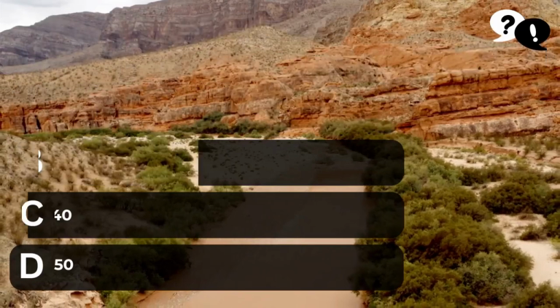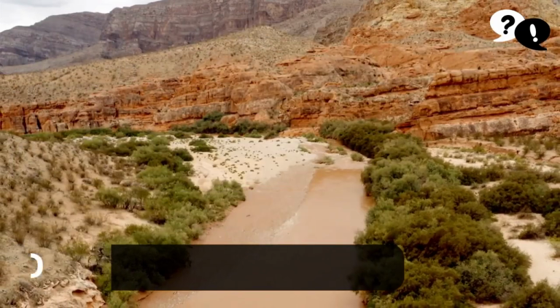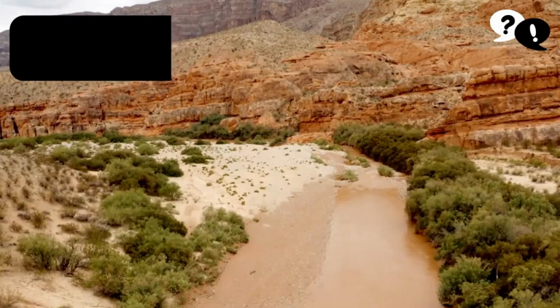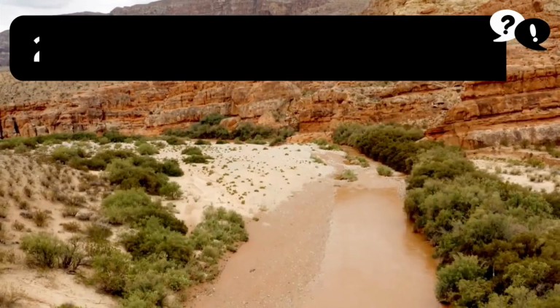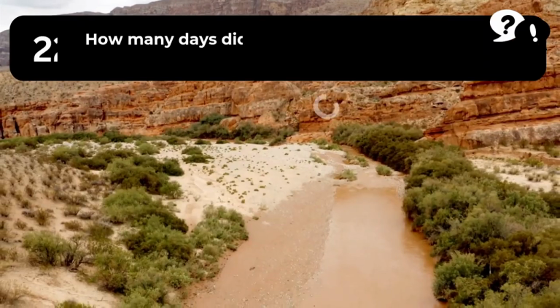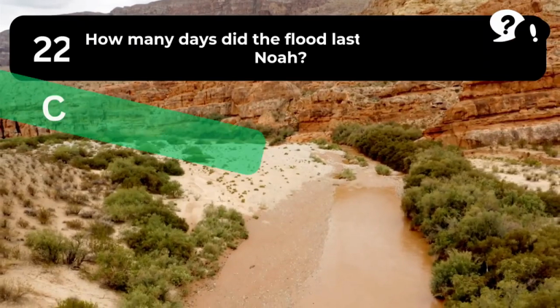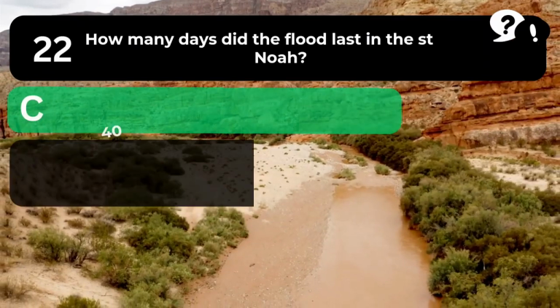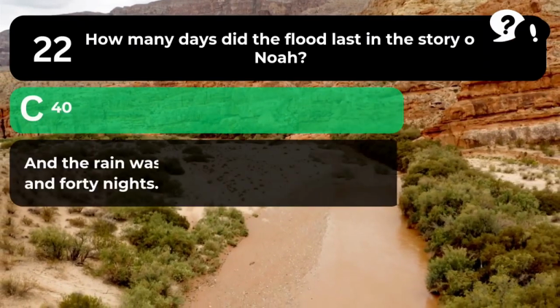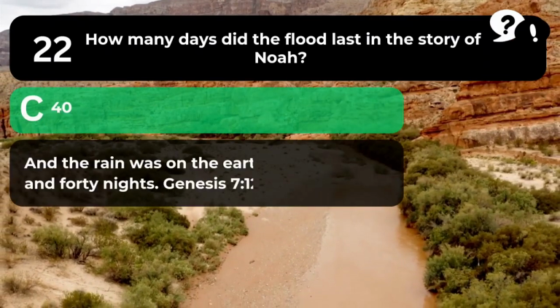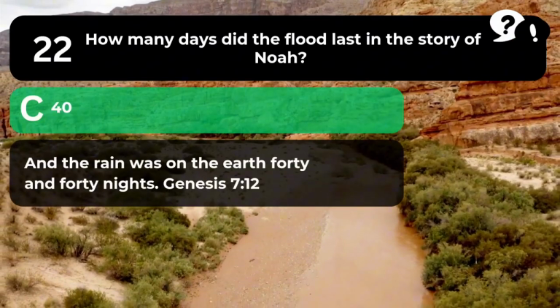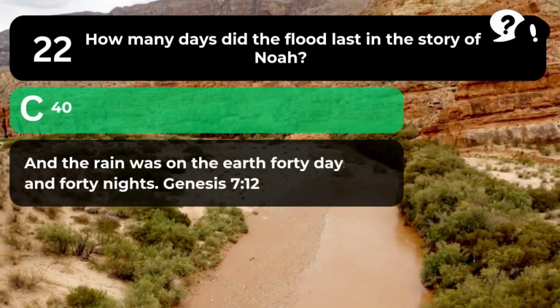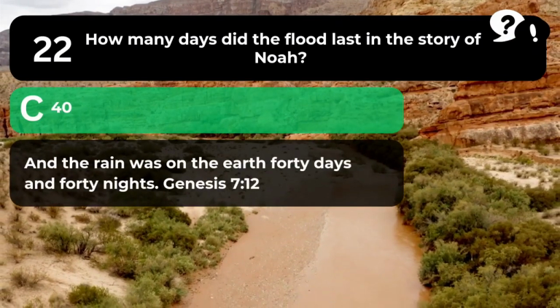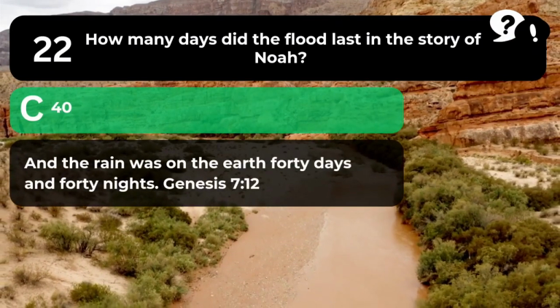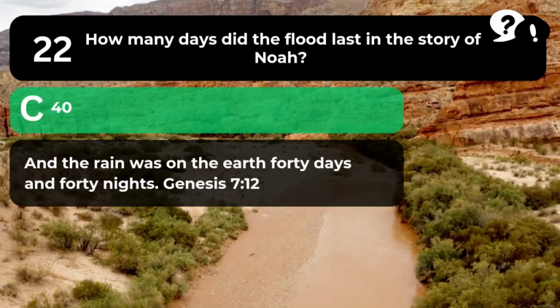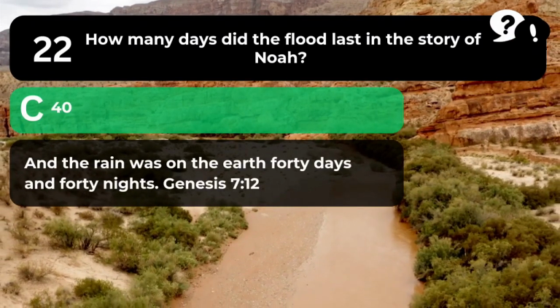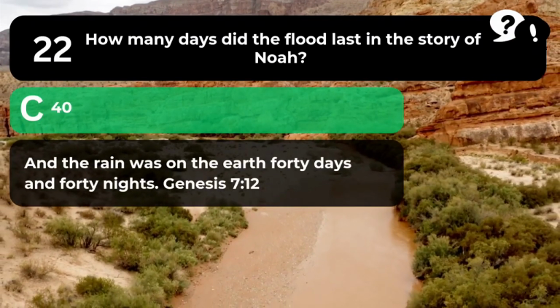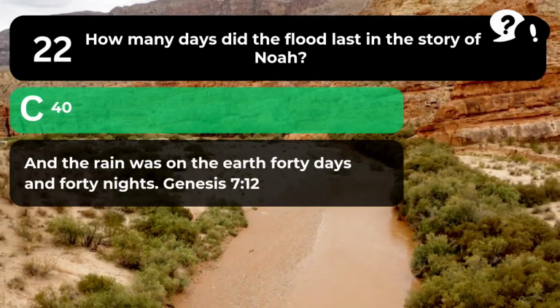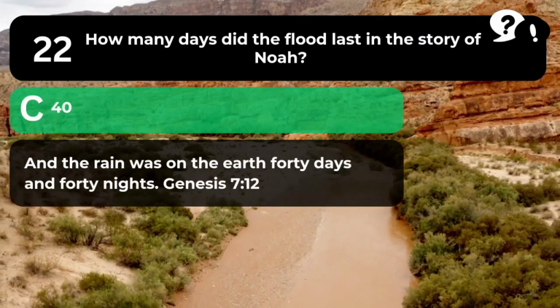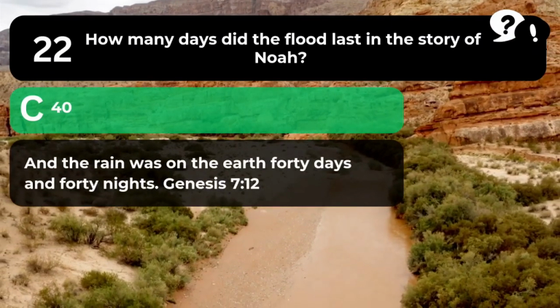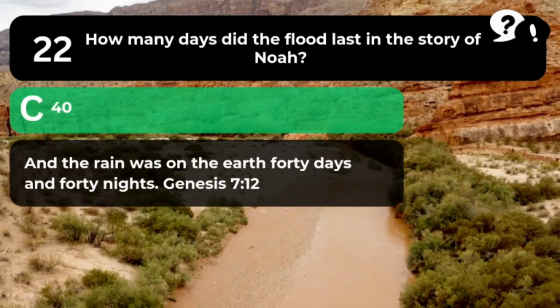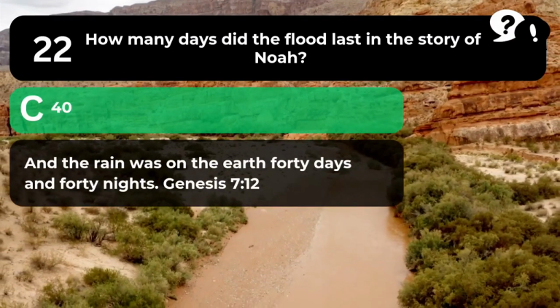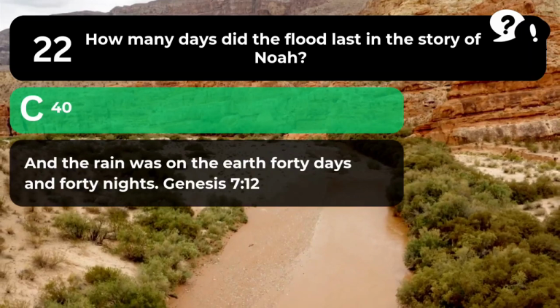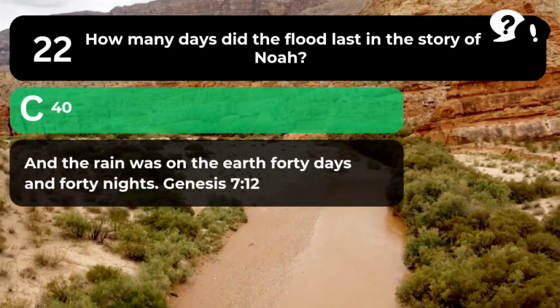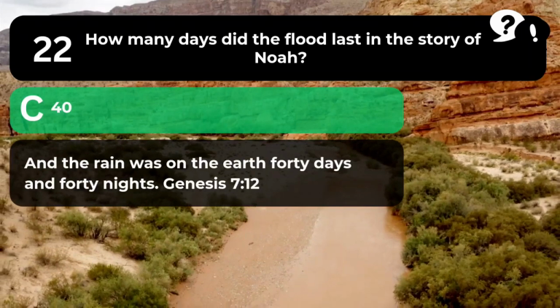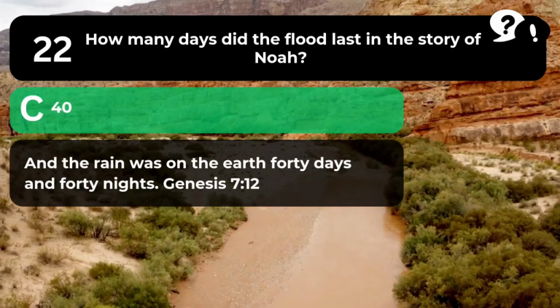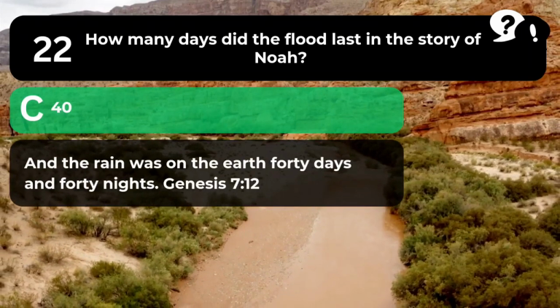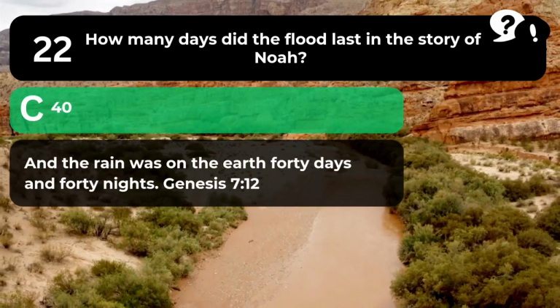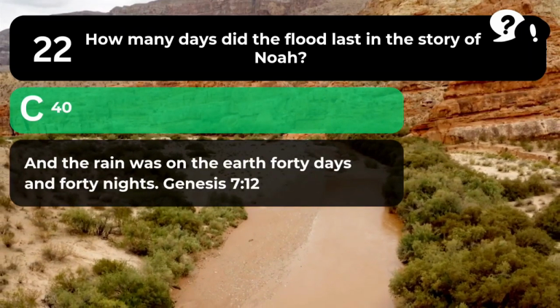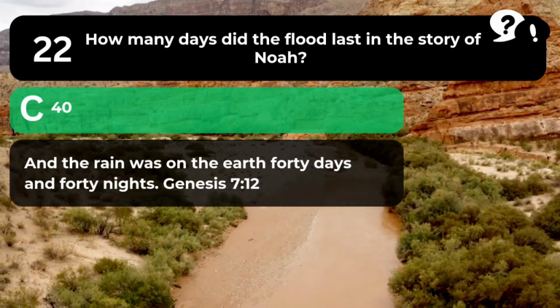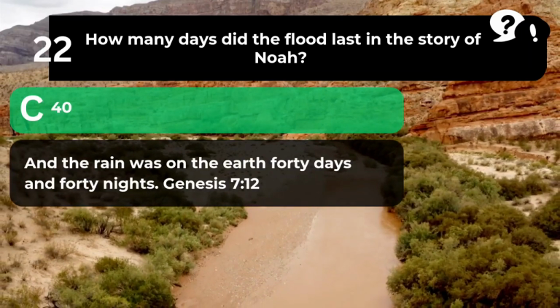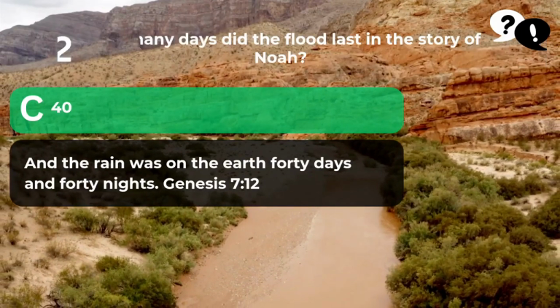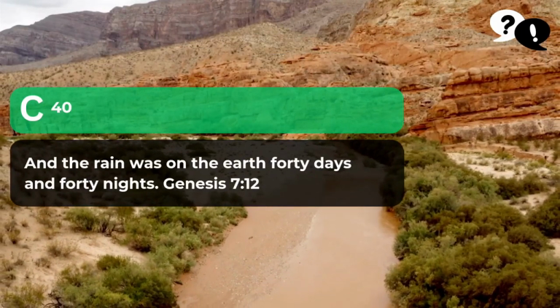The answer is C. 40. "And the rain was on the earth 40 days and 40 nights." Genesis 7:12.